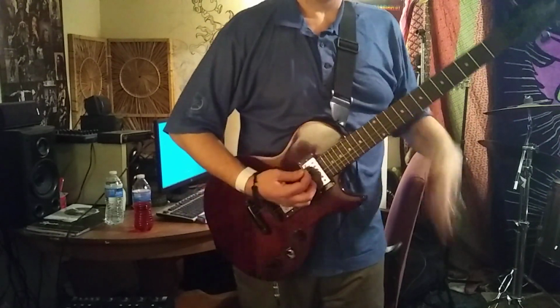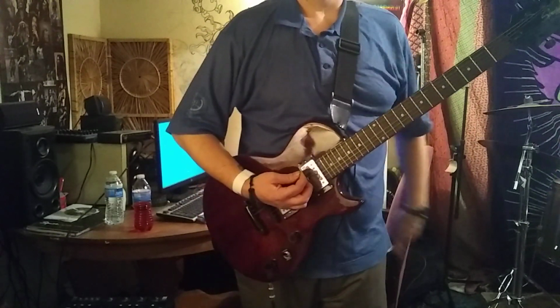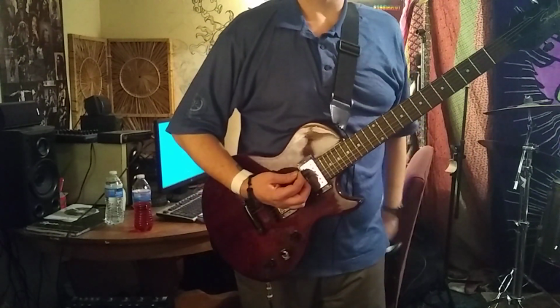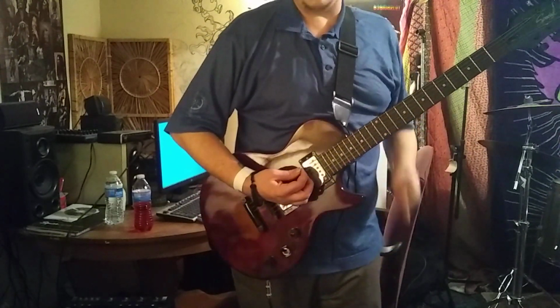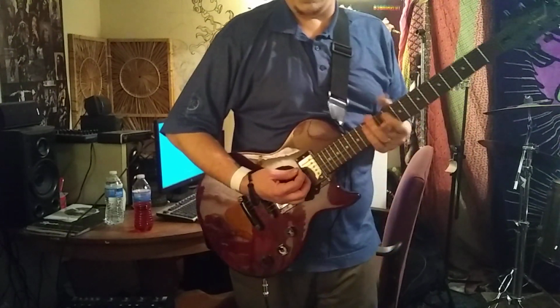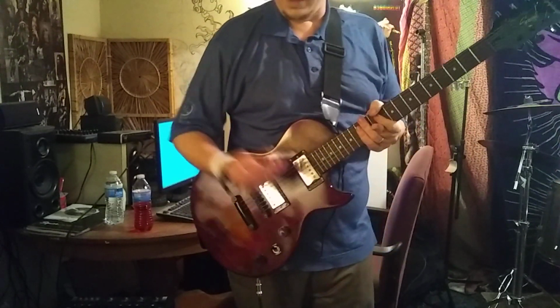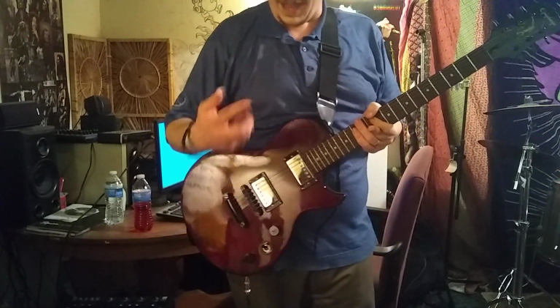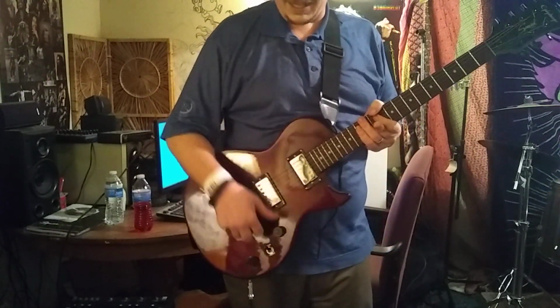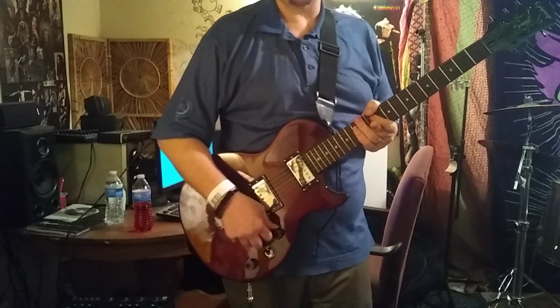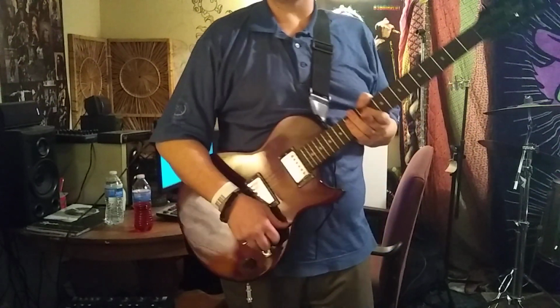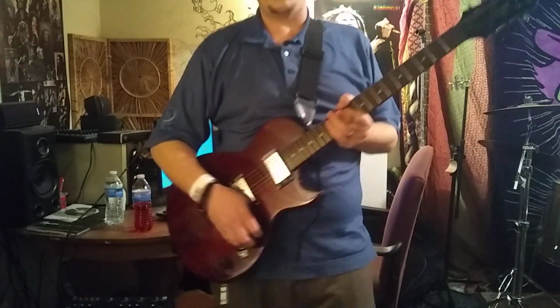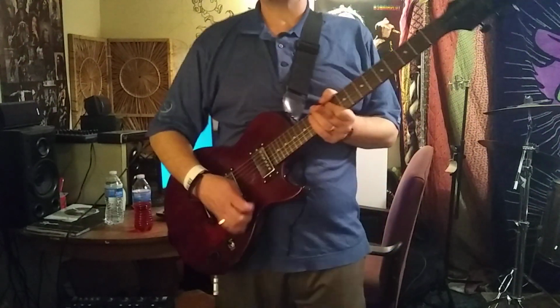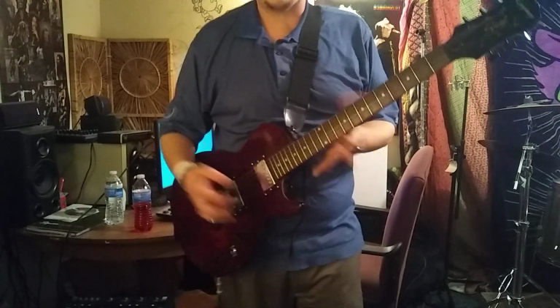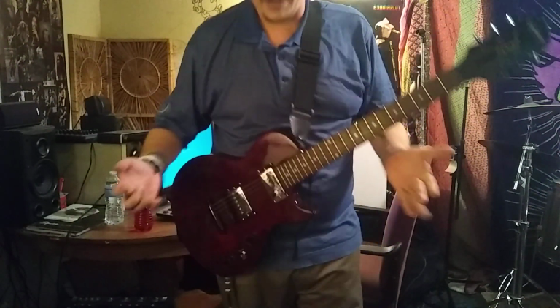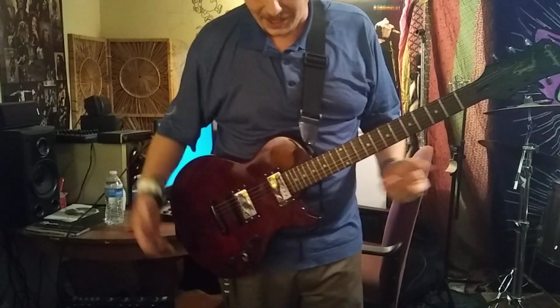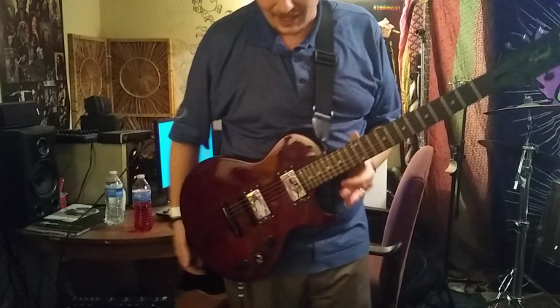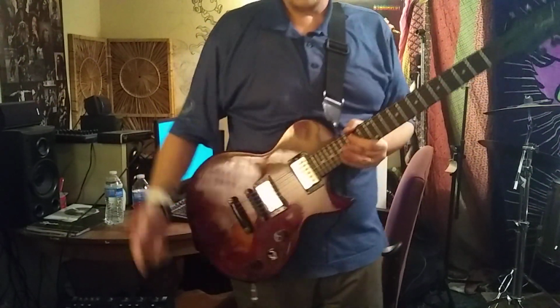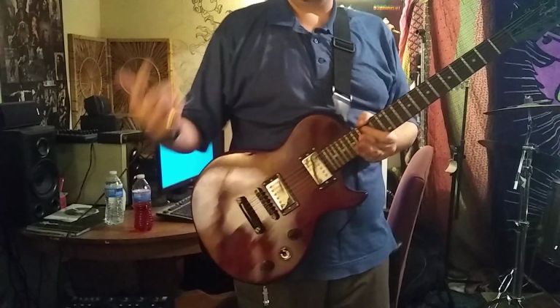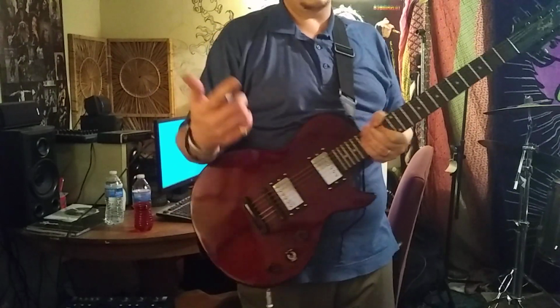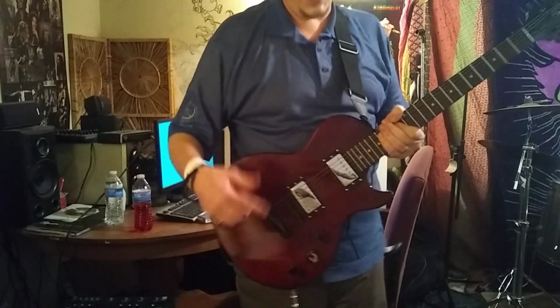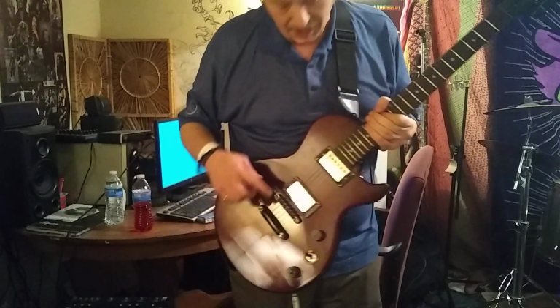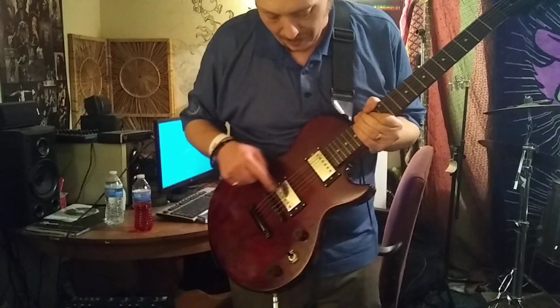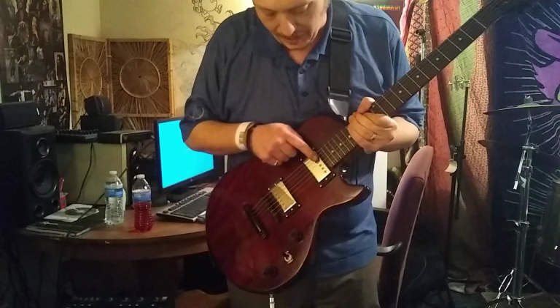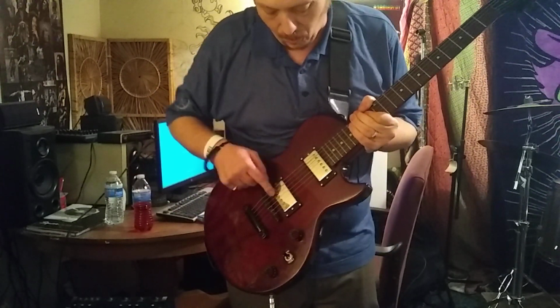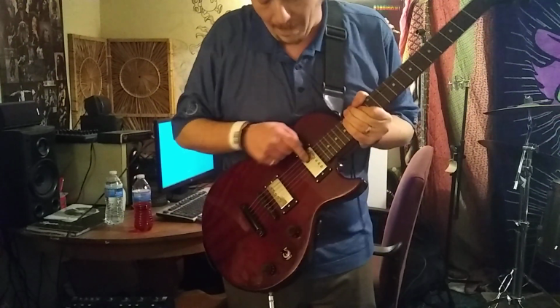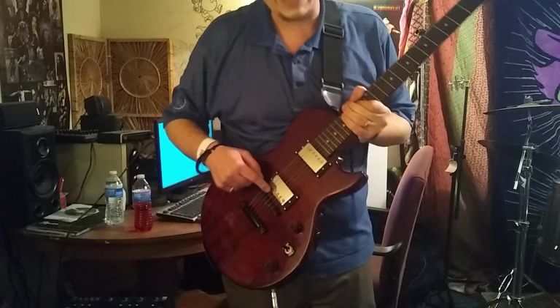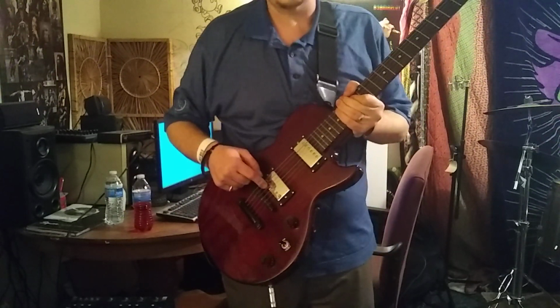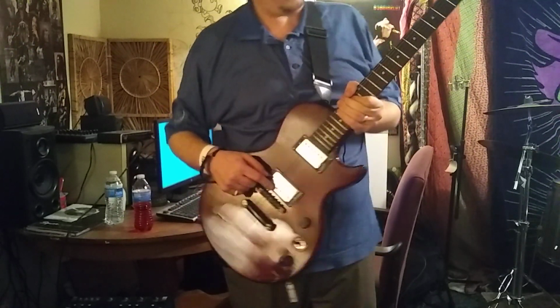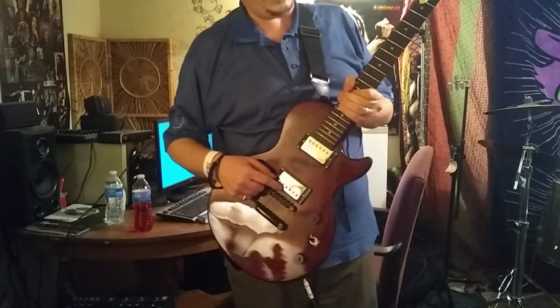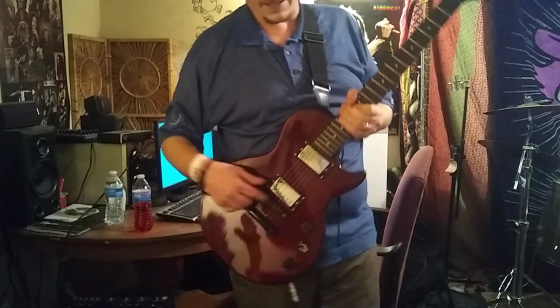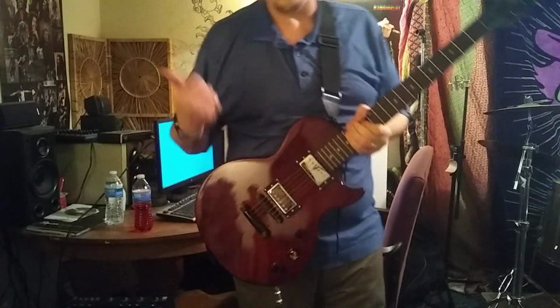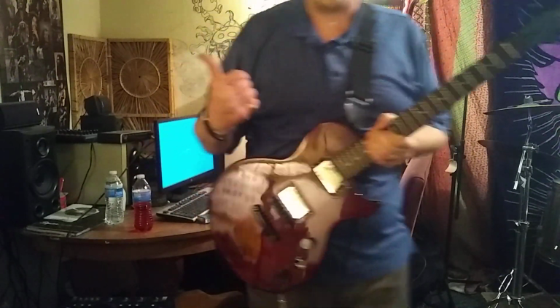So again, thanks to Squier Talk guys for the recommendations, and if you get a chance check out the Guitar Madness Super 8 because they rock.